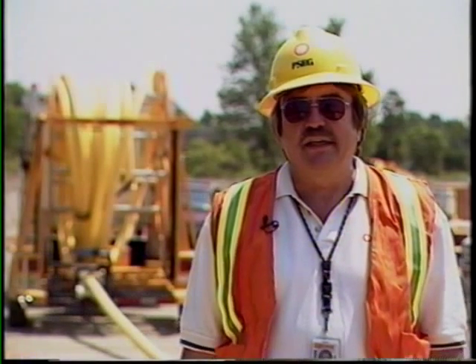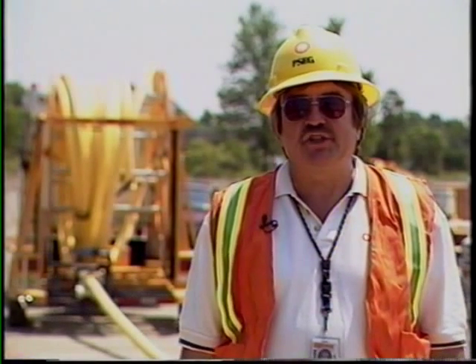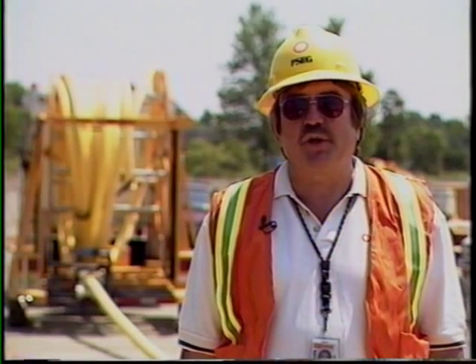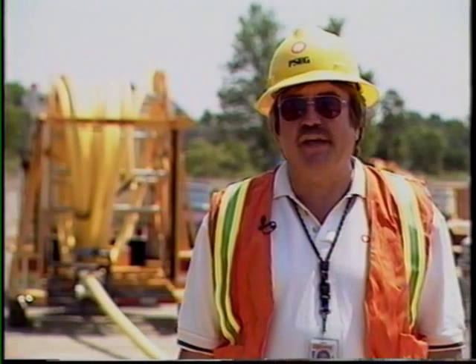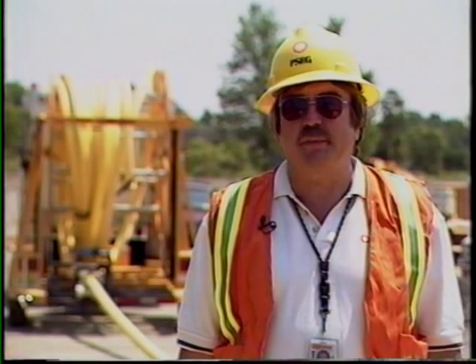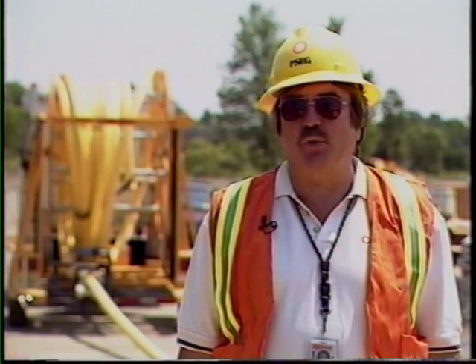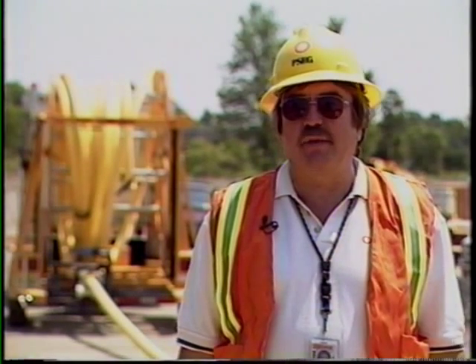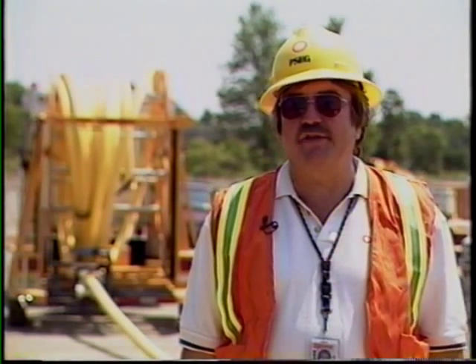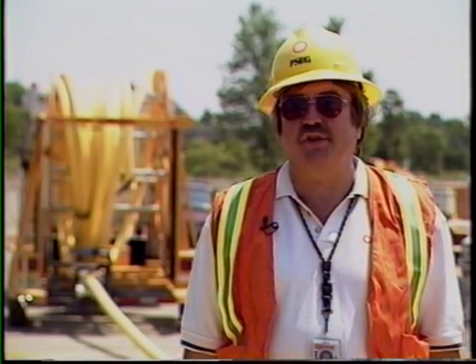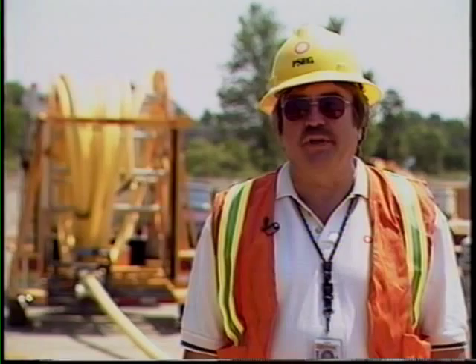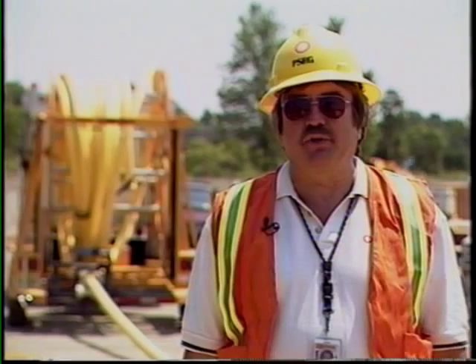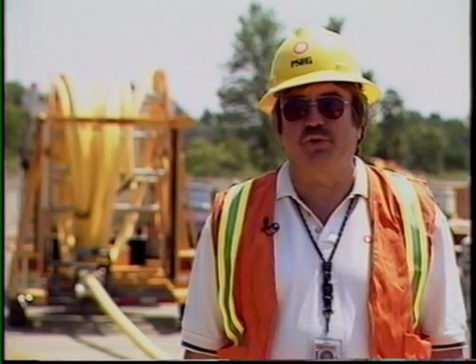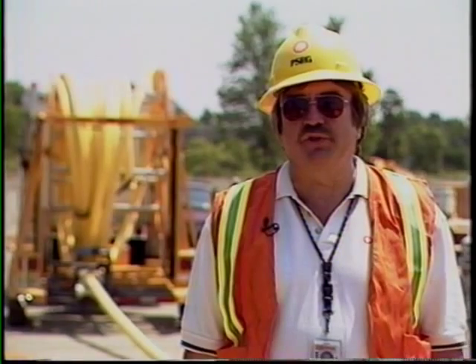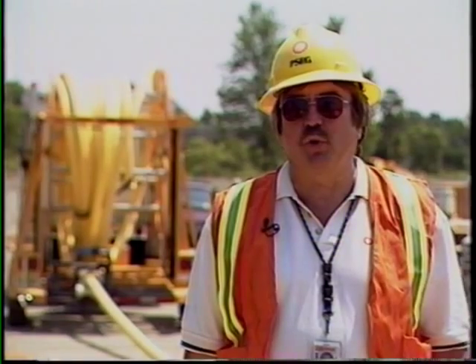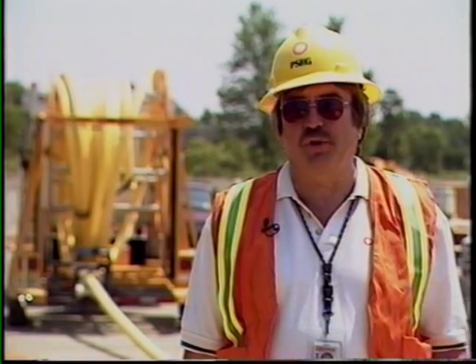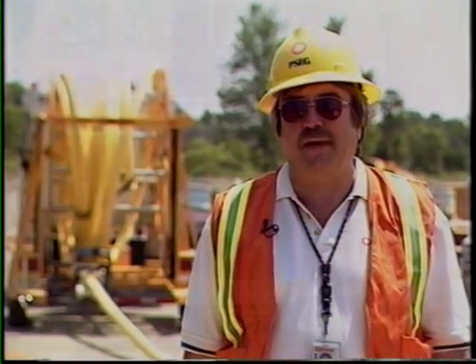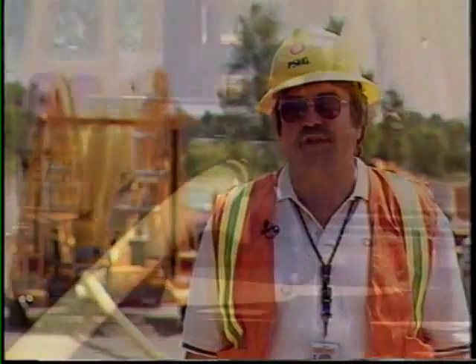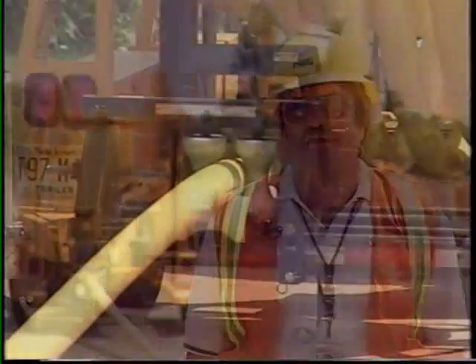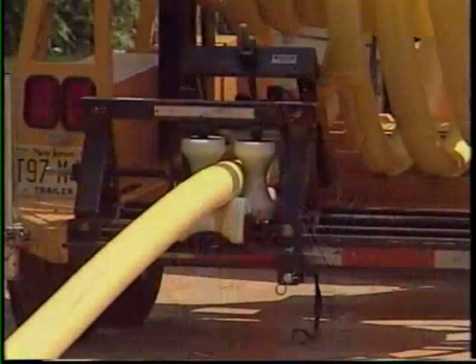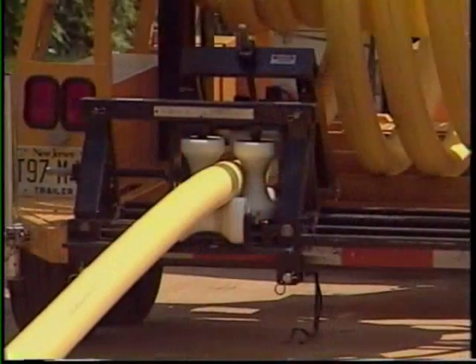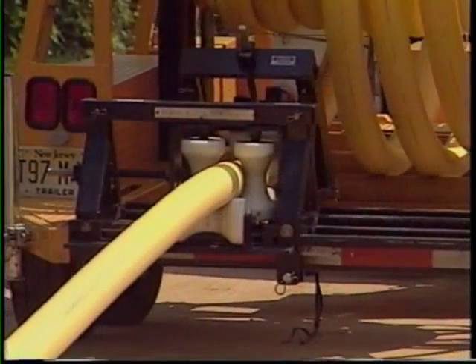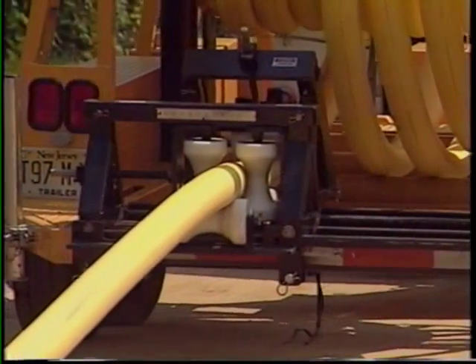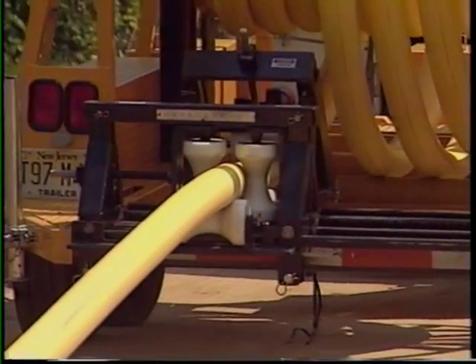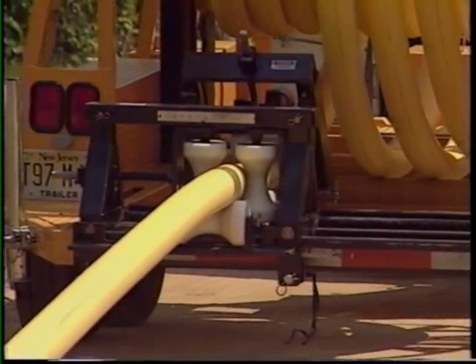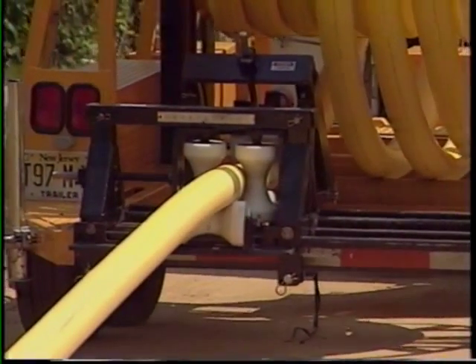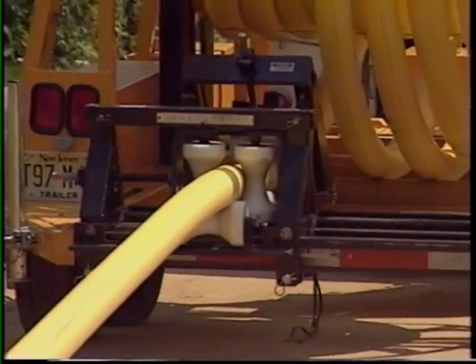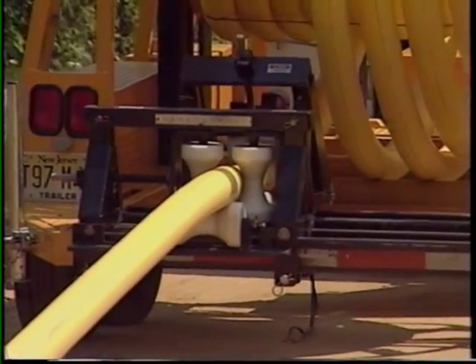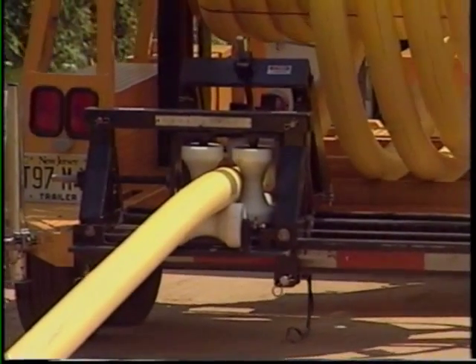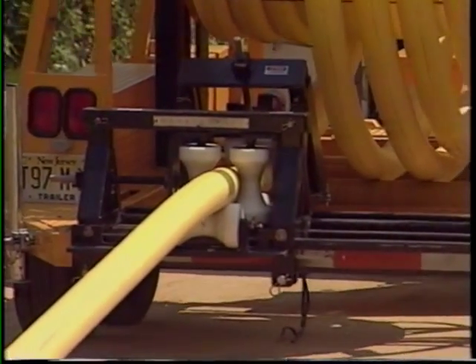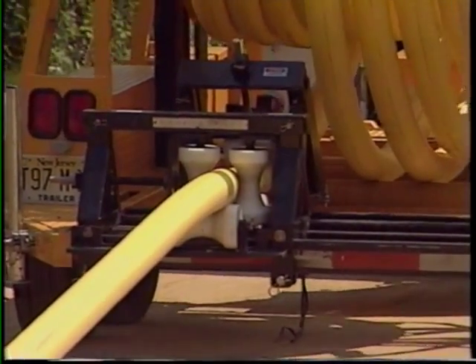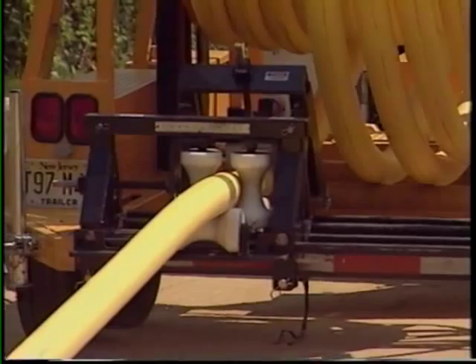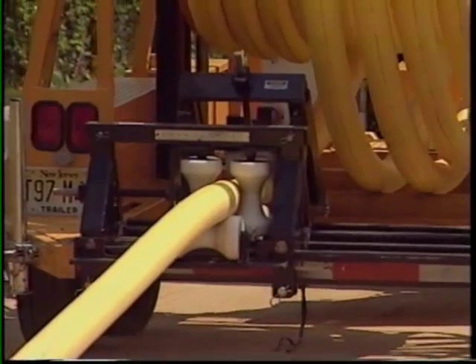Each joint takes about 20 minutes to complete and cool, so coil pipe saves us about 8 man-hours for every 1,000 feet of pipe installed.